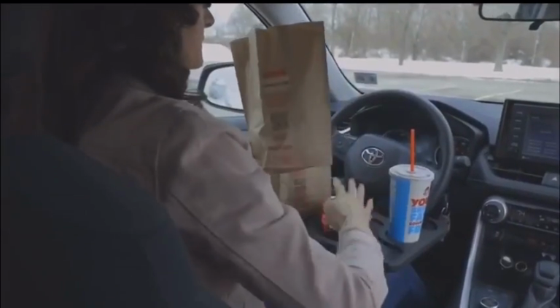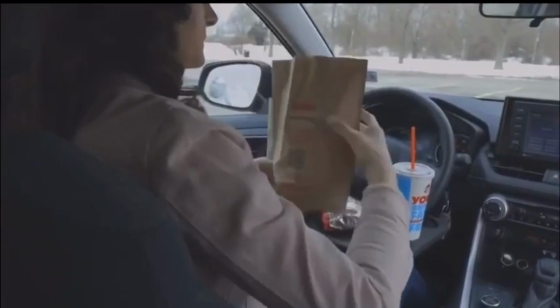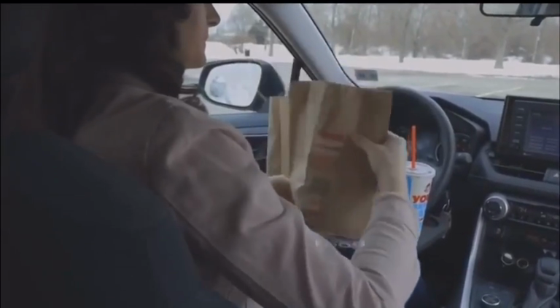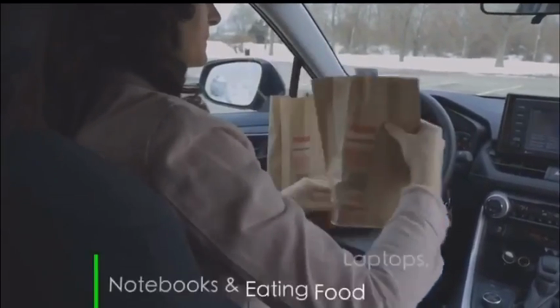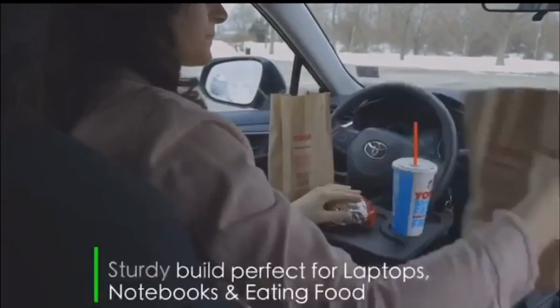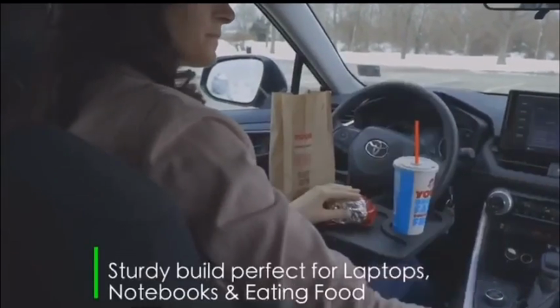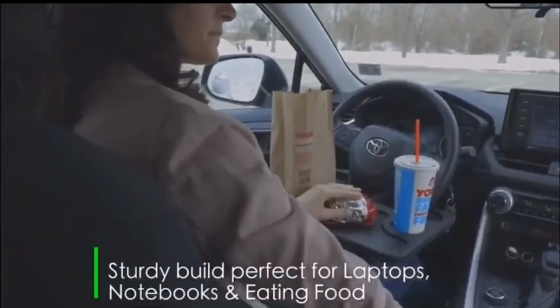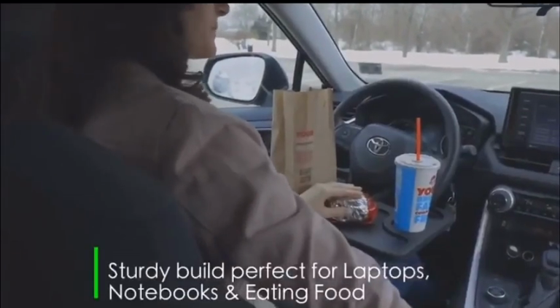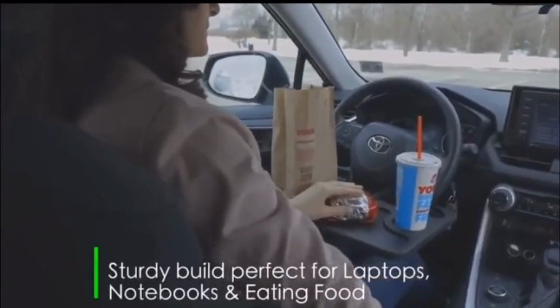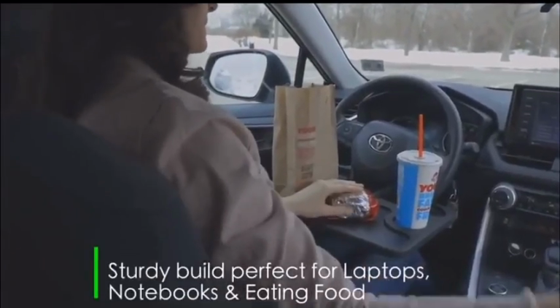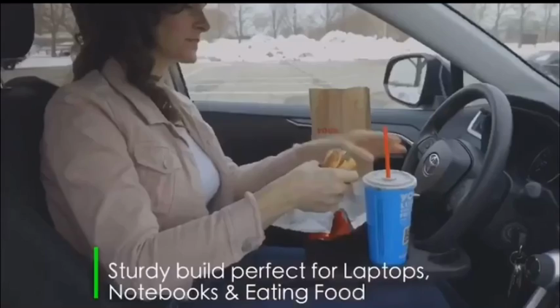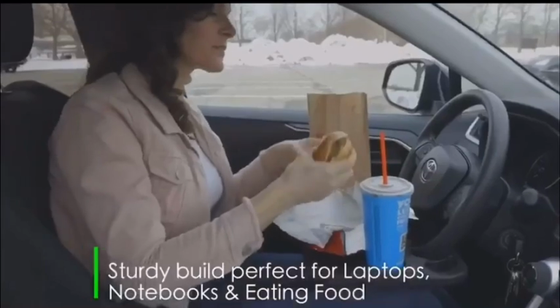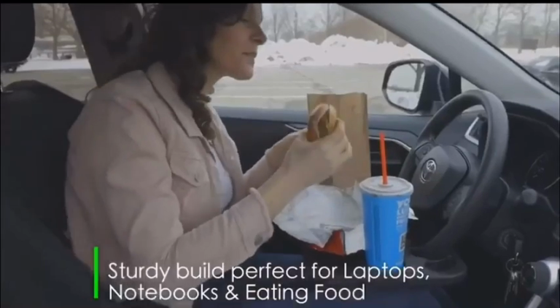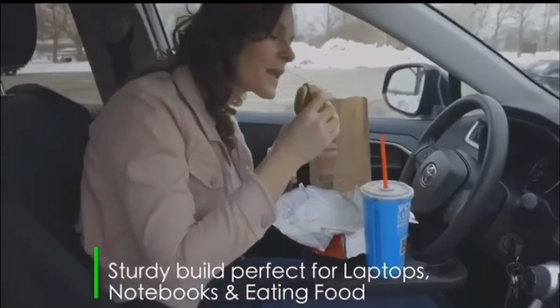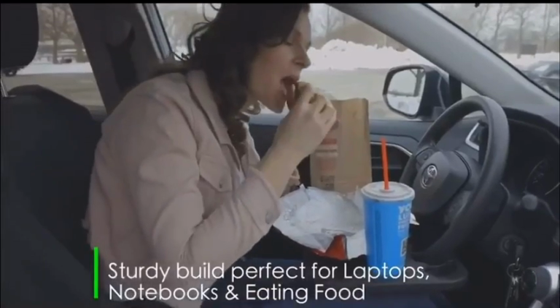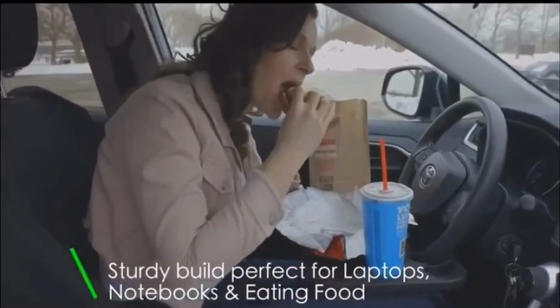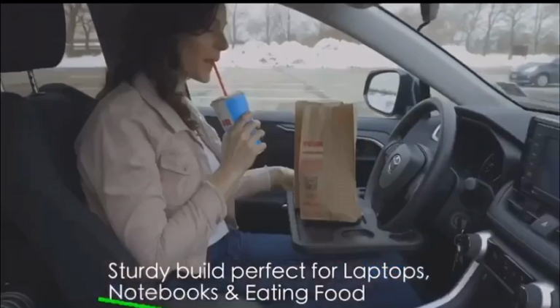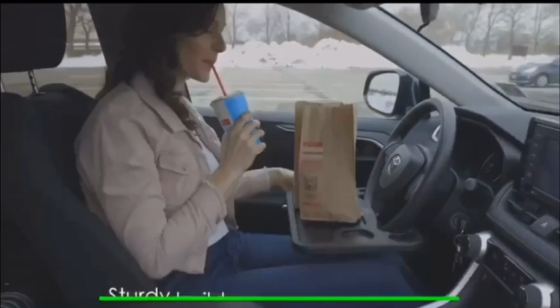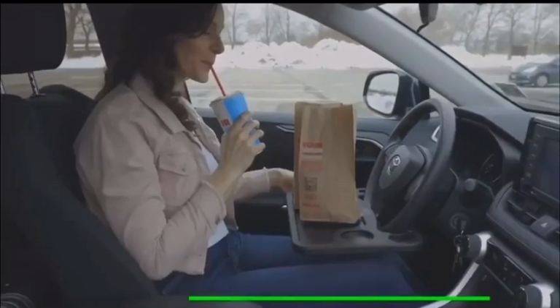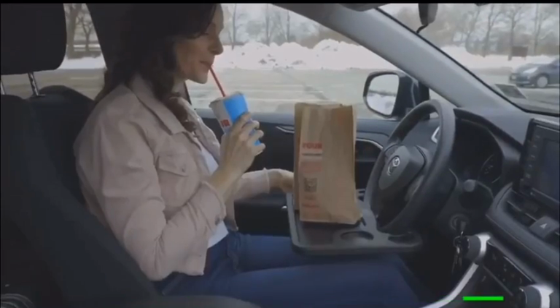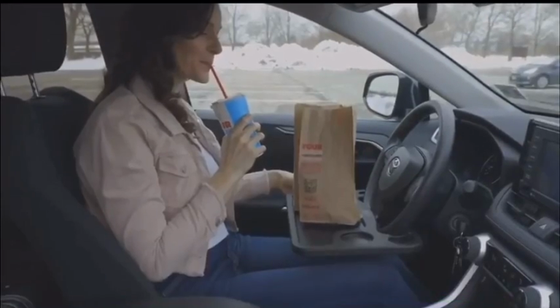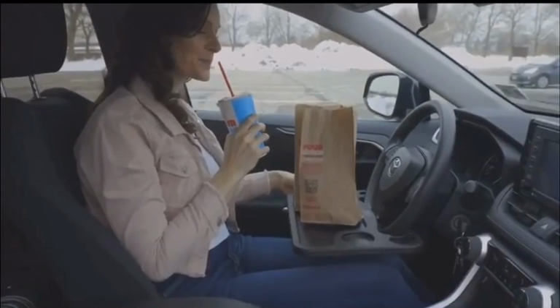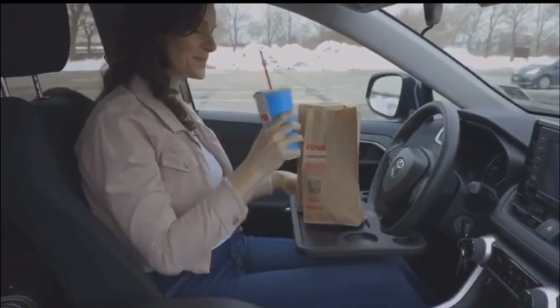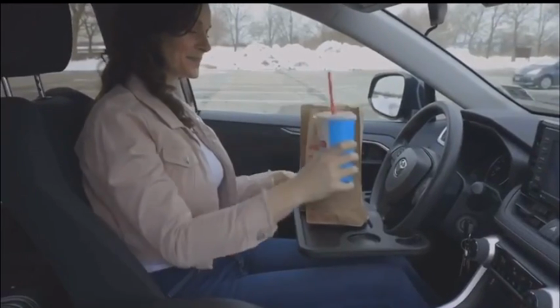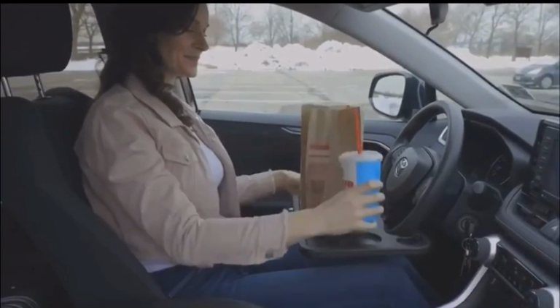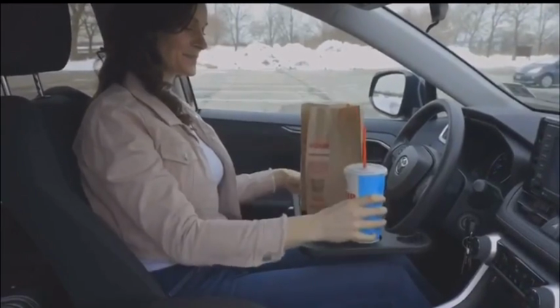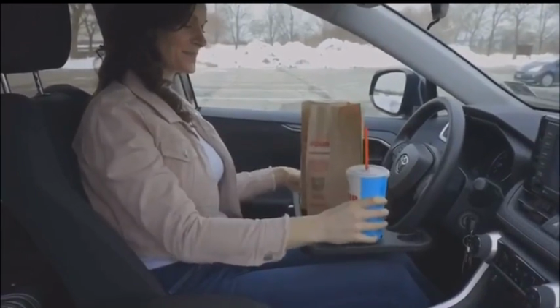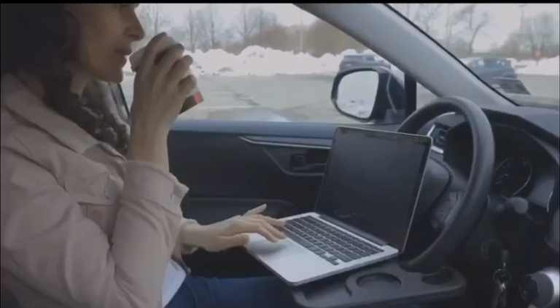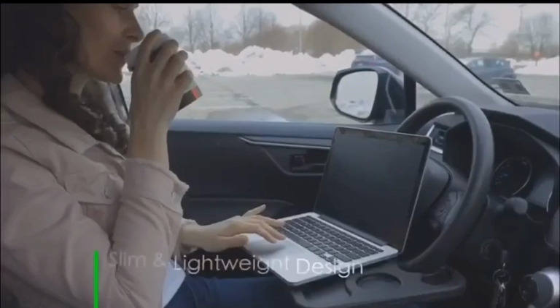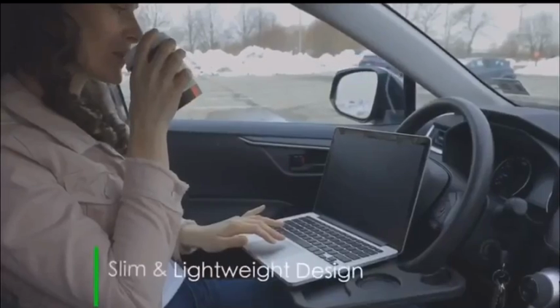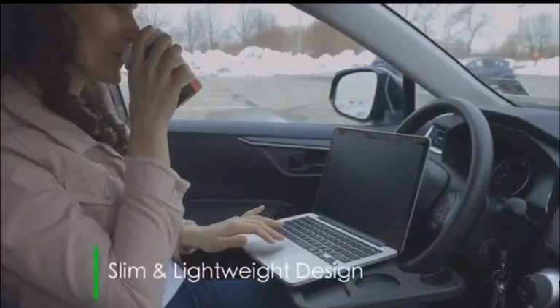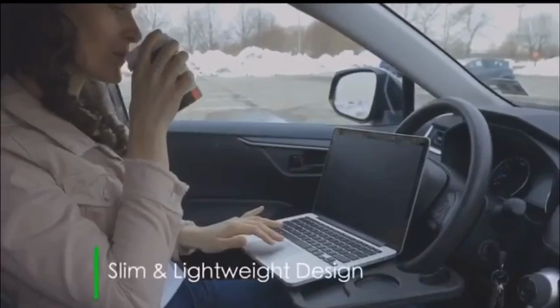The dual-sided, multi-purpose tray can easily be used for working on laptops, notebooks, and even eating your meals on the go.